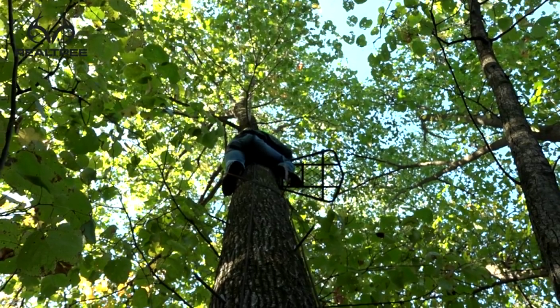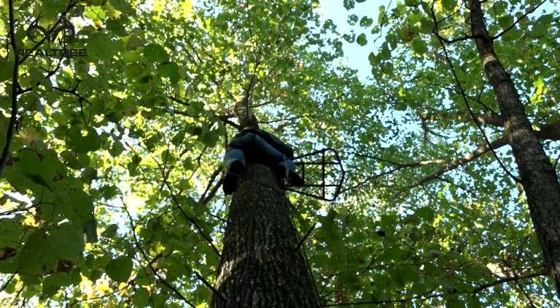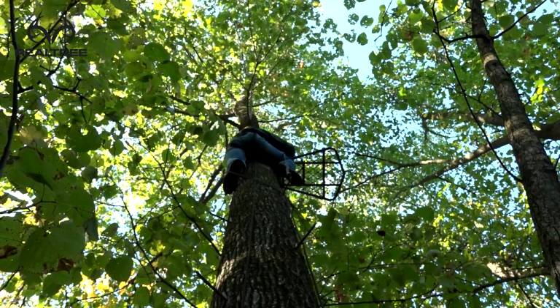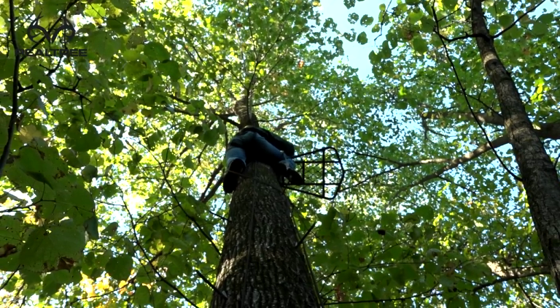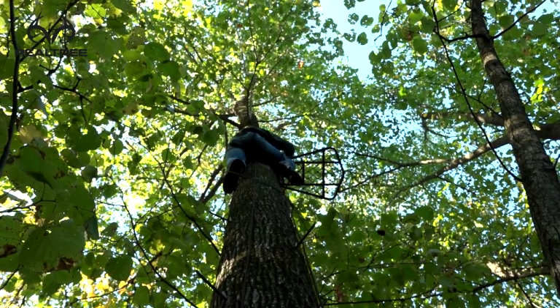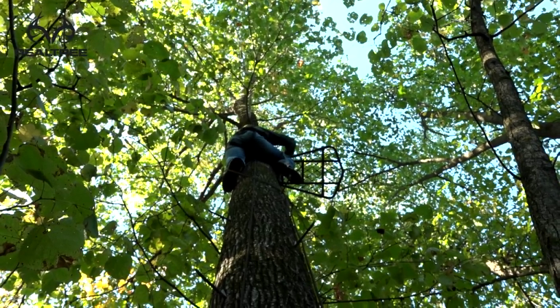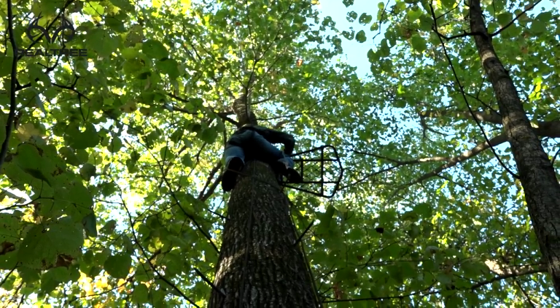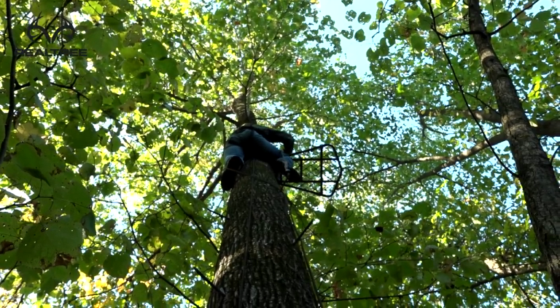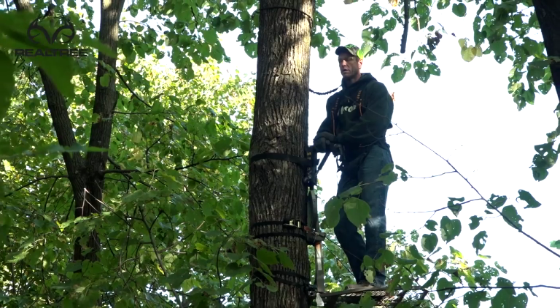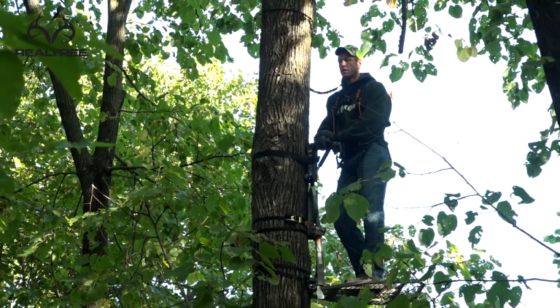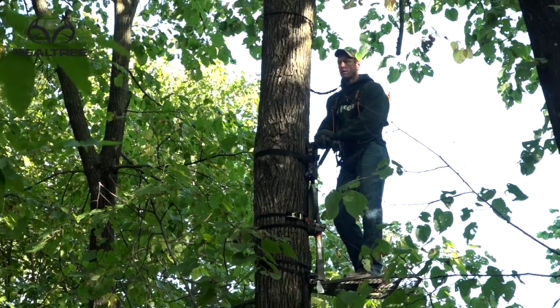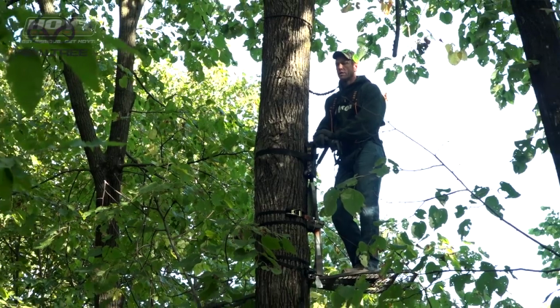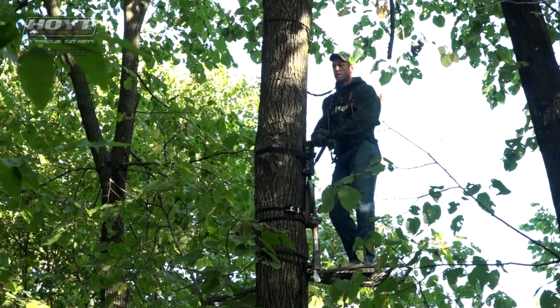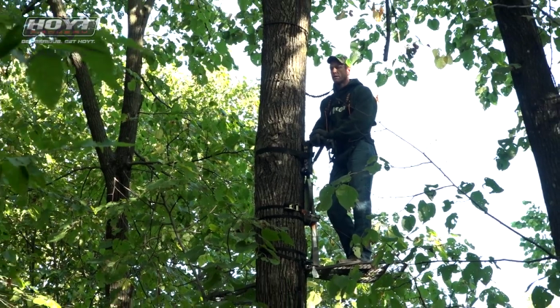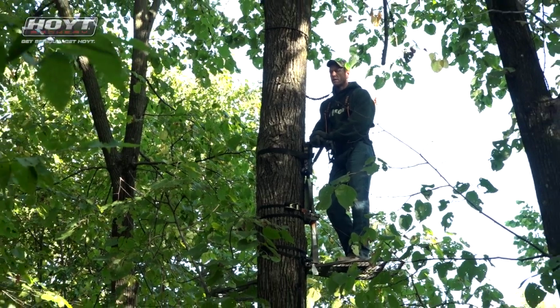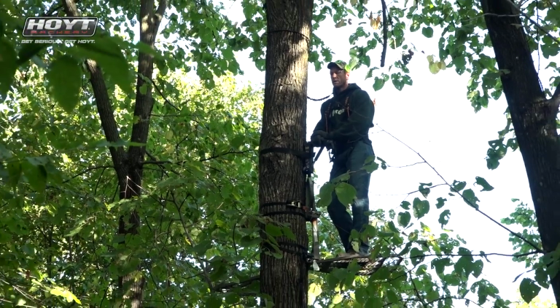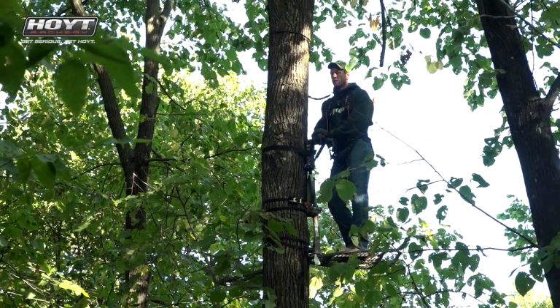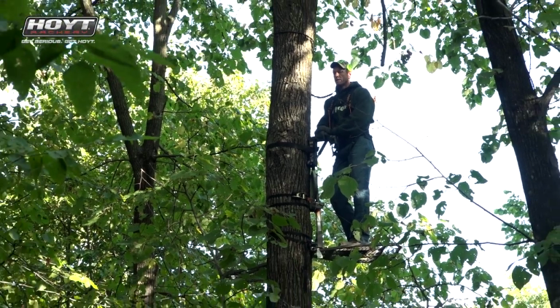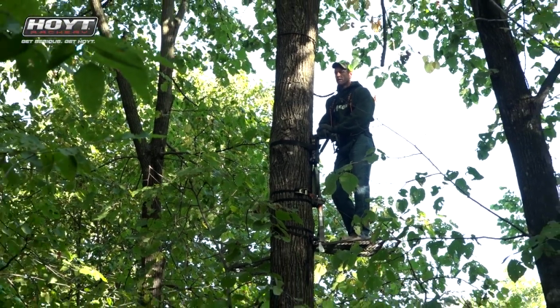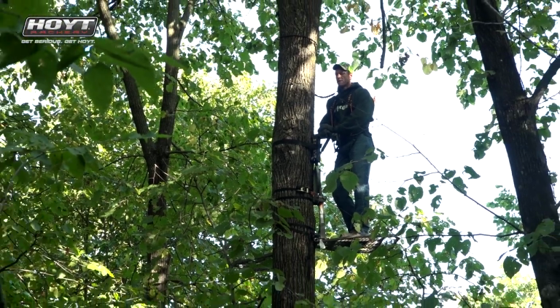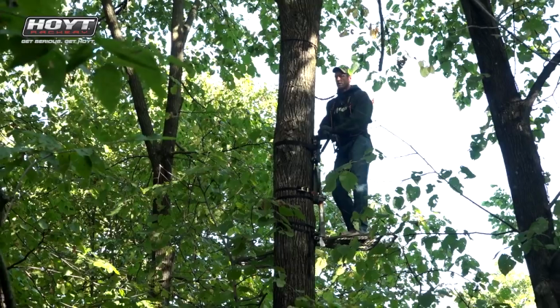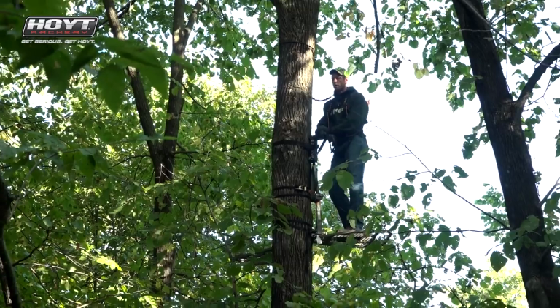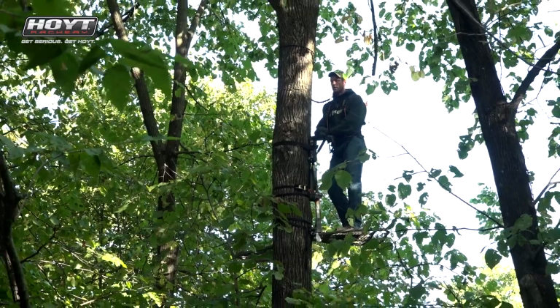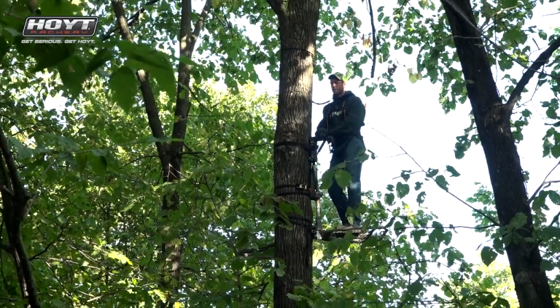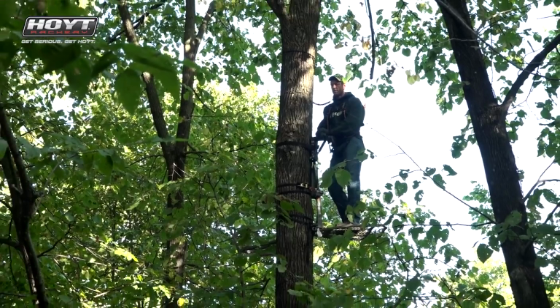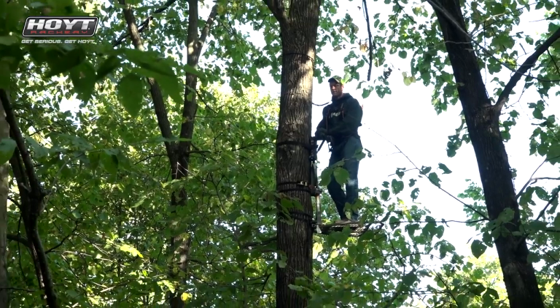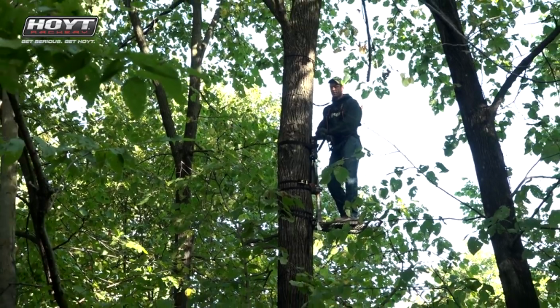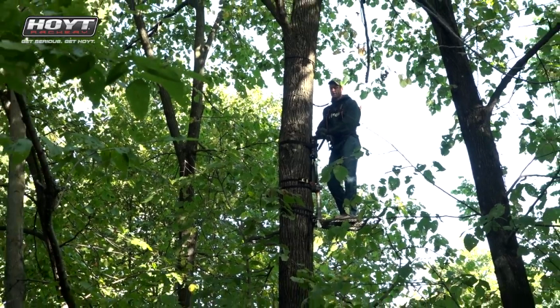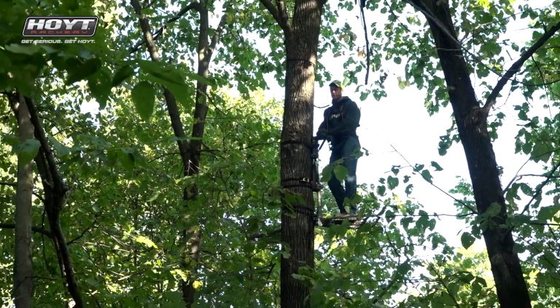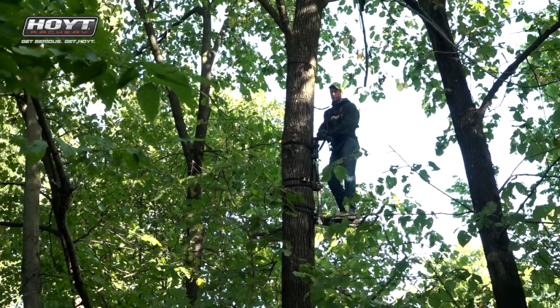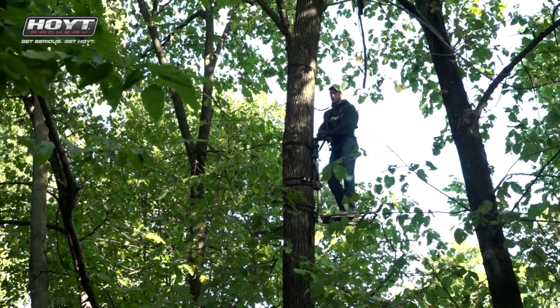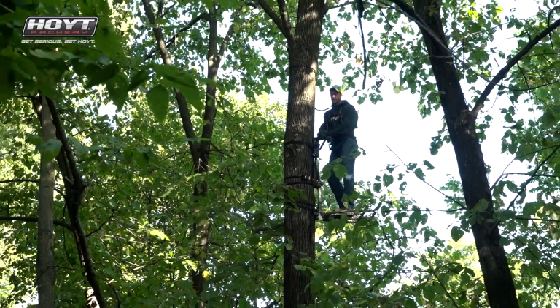Super important. I'm going to go up and get those stands down and show you how silhouetted I am up in that tree.